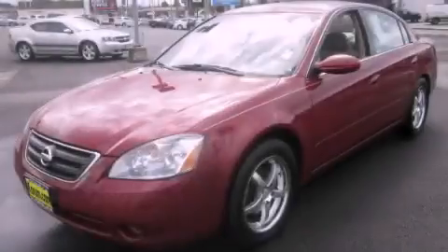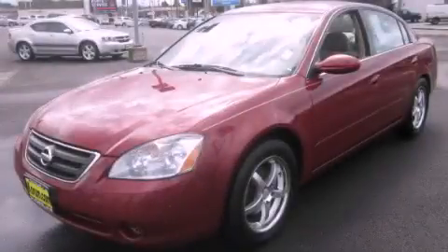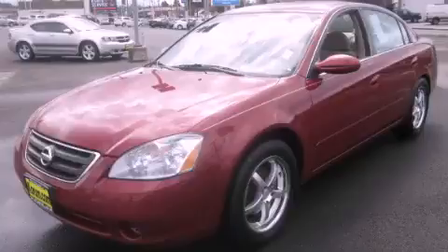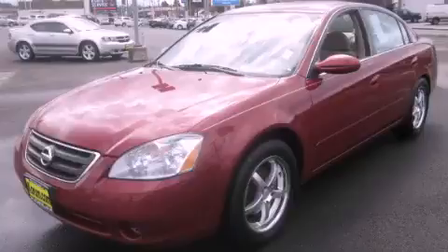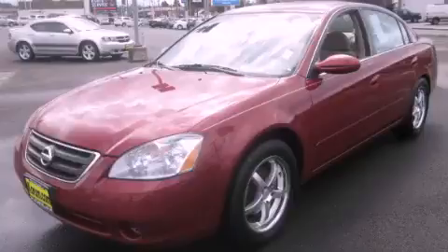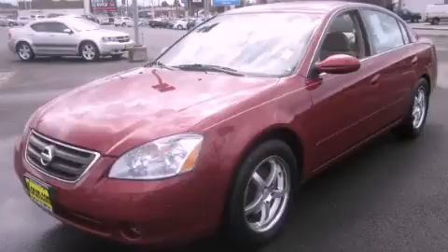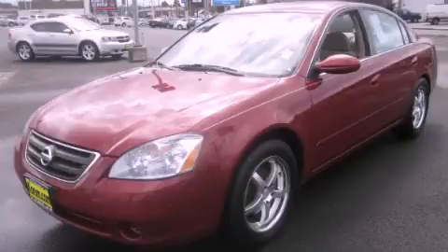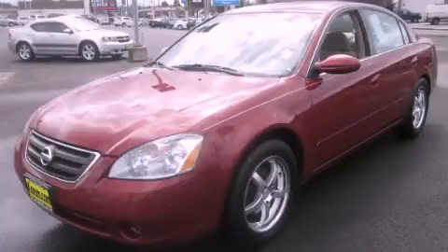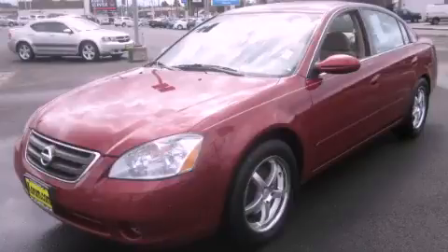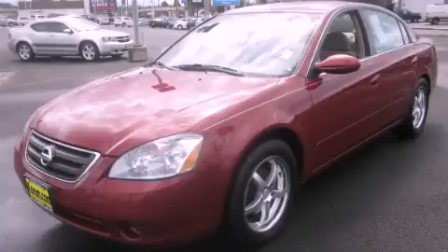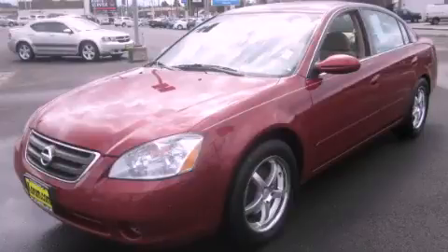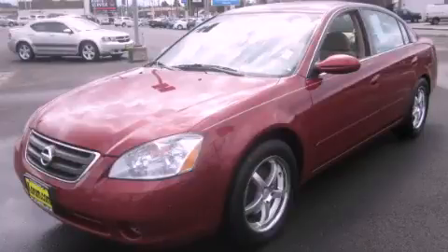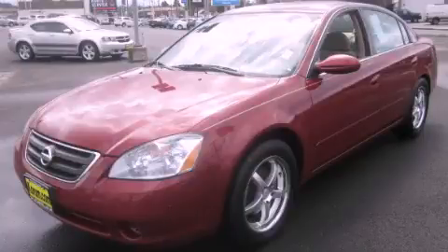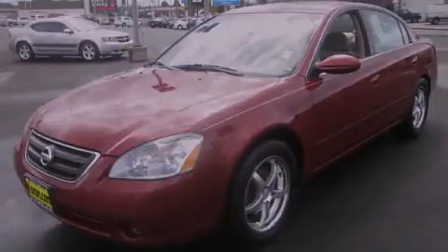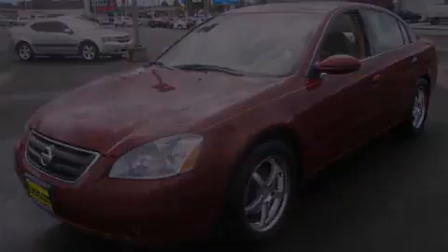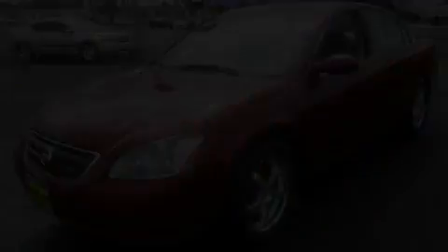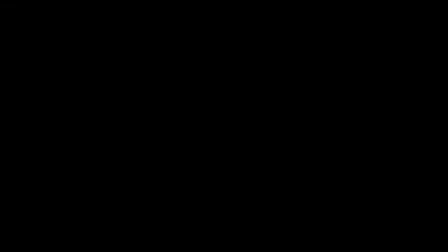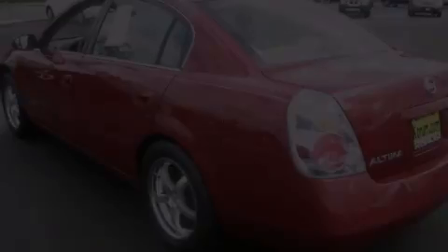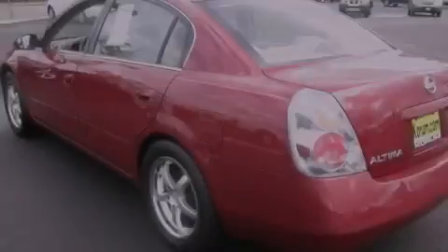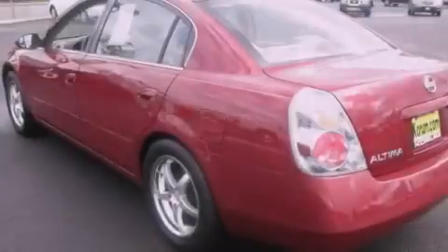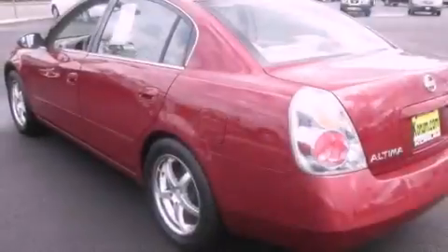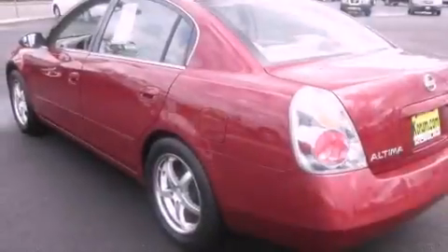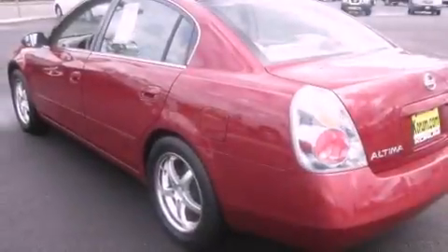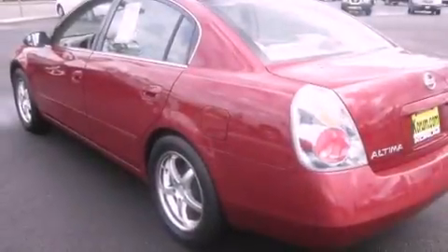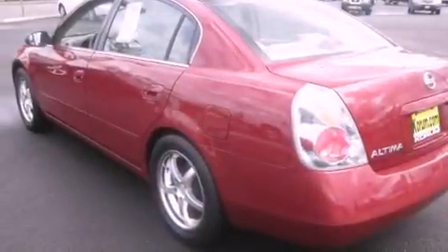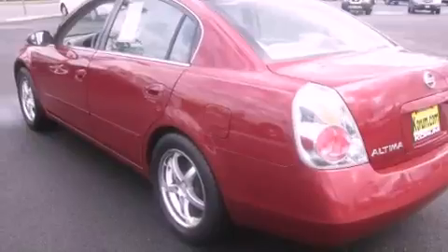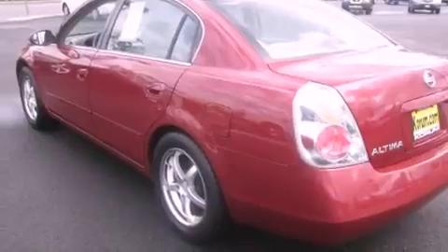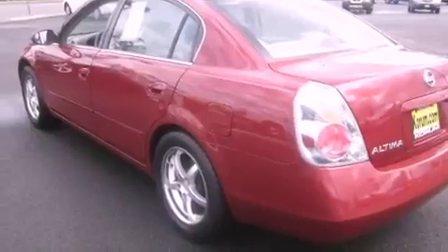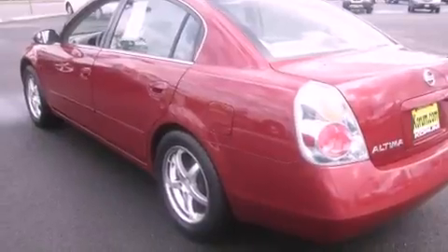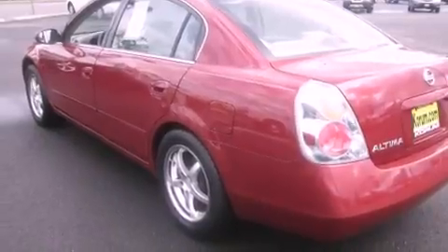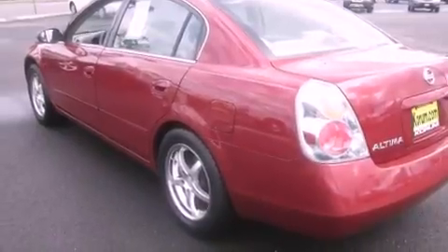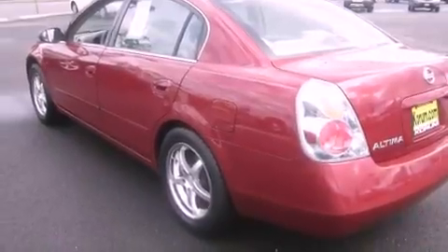This is a 2003 Nissan Altima. It has a 2.5 liter 4 cylinder engine and an automatic transmission.